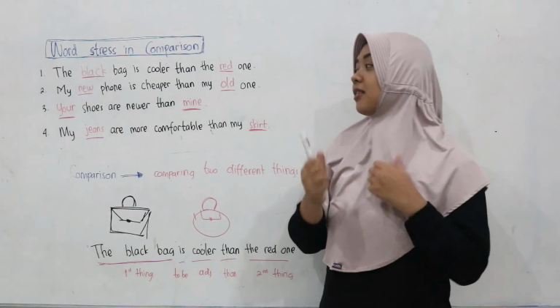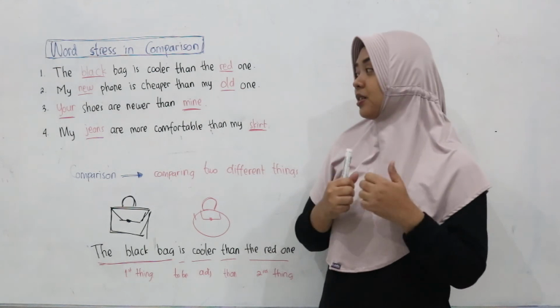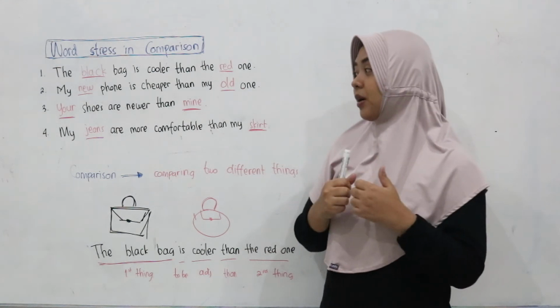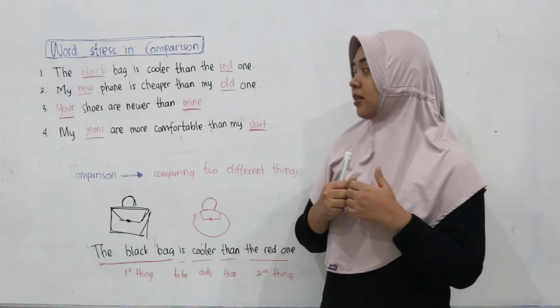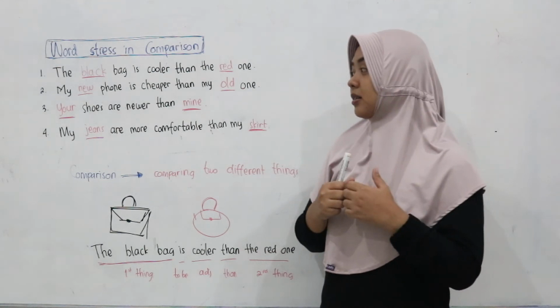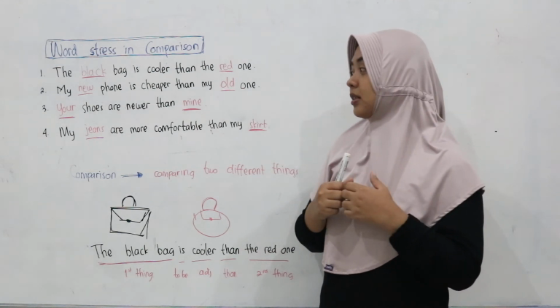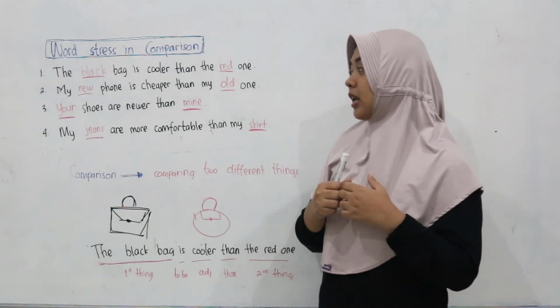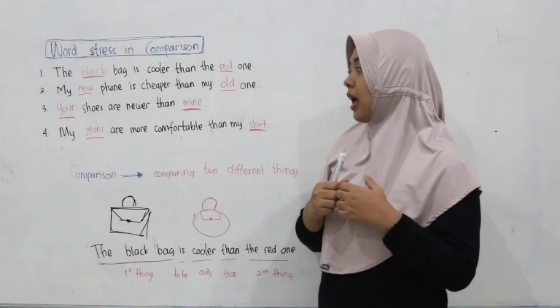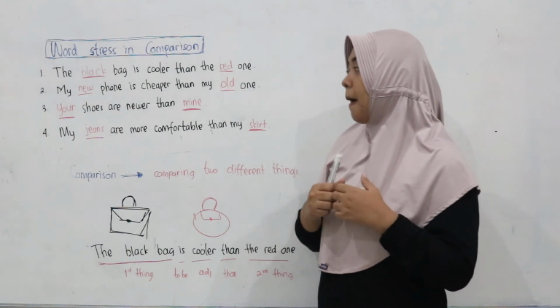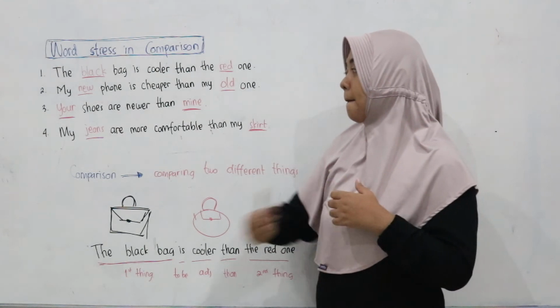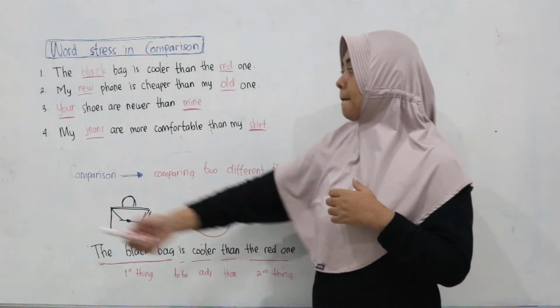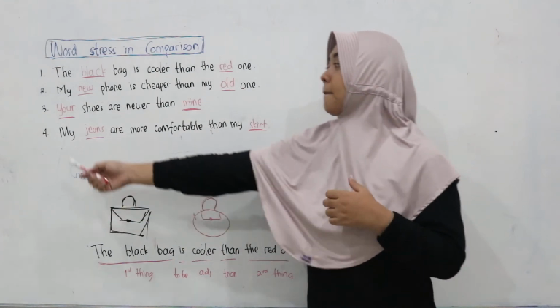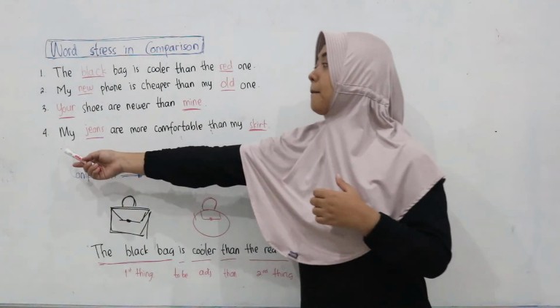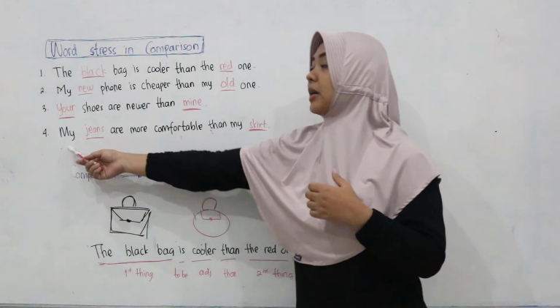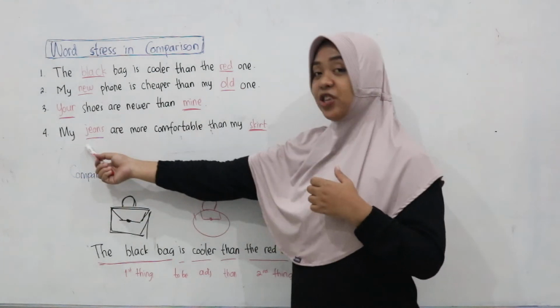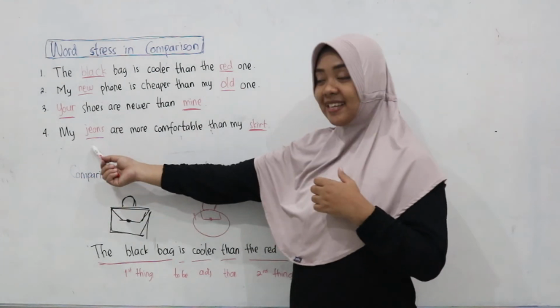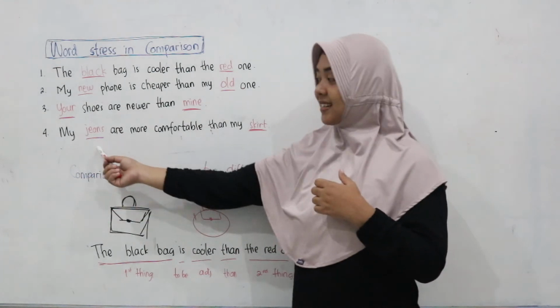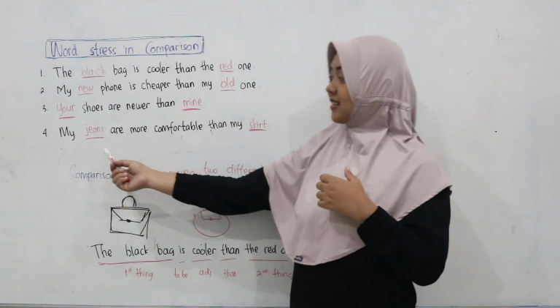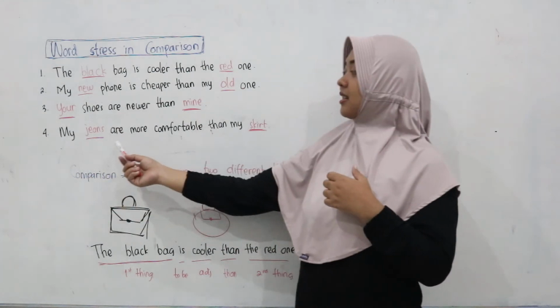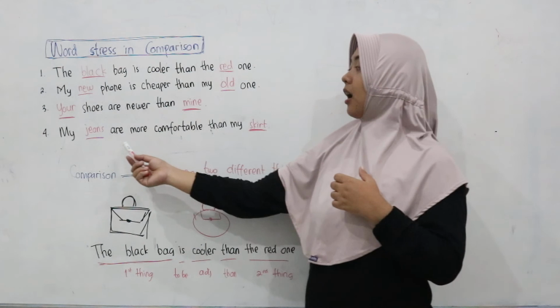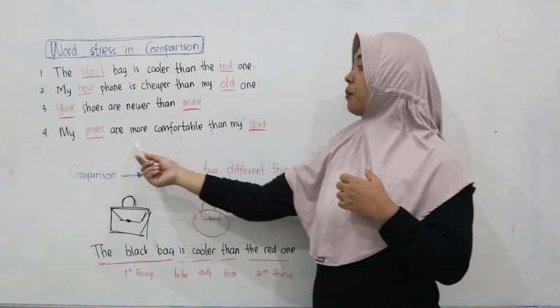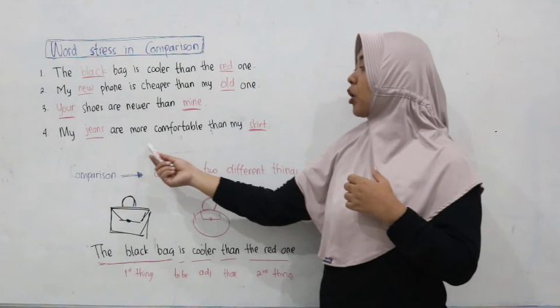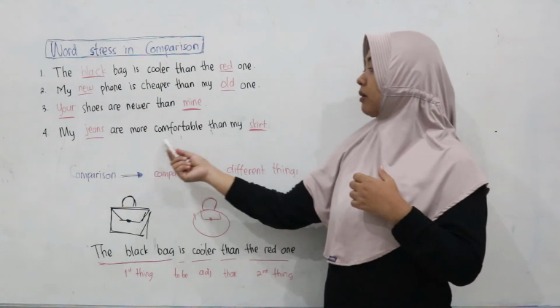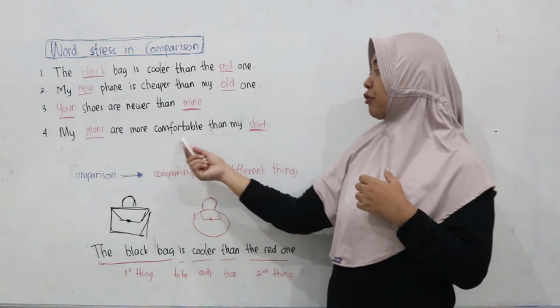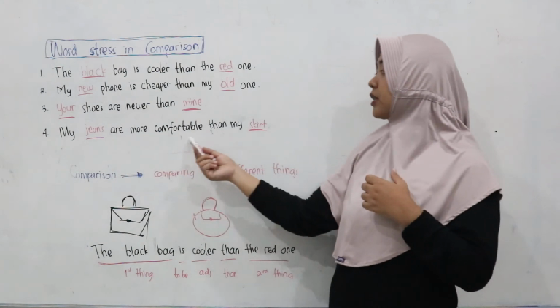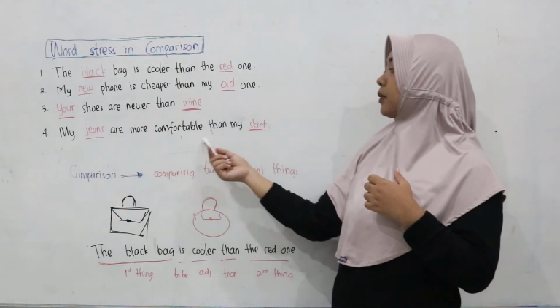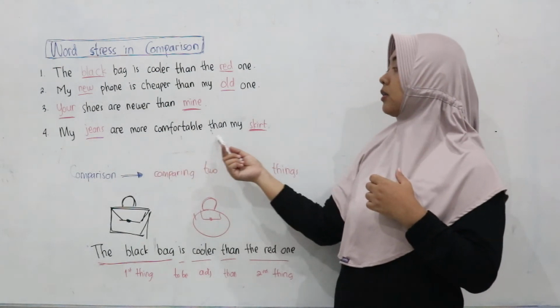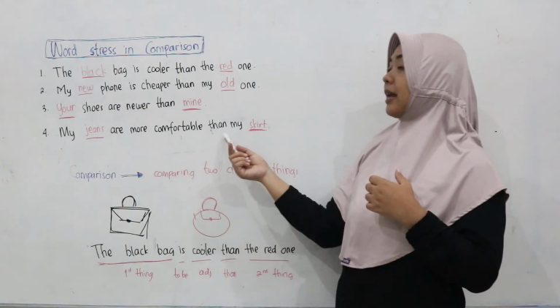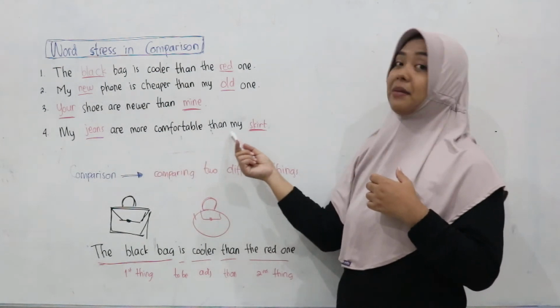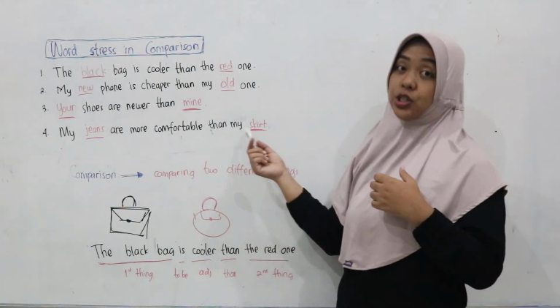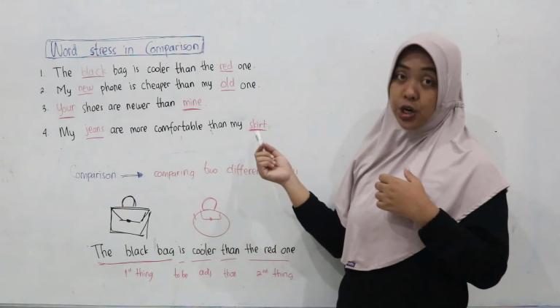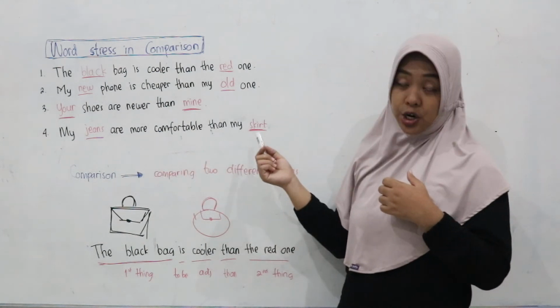The last one: My jeans are more comfortable than my skirt.